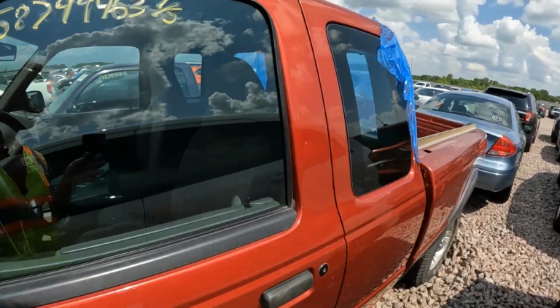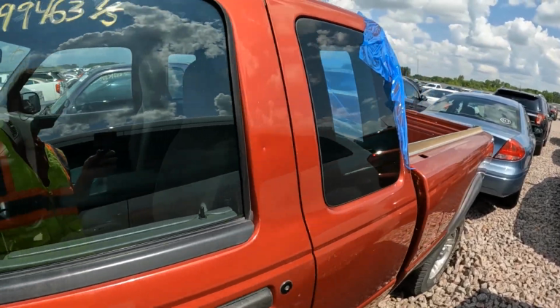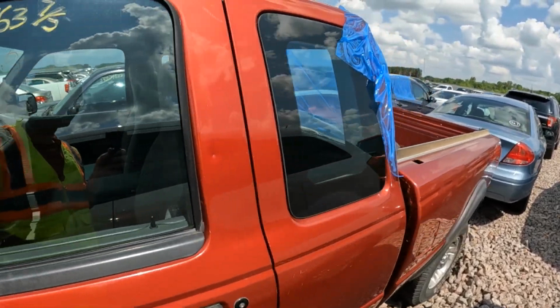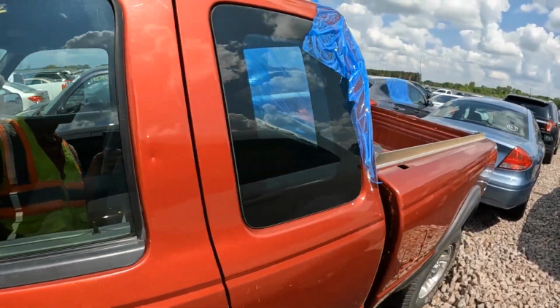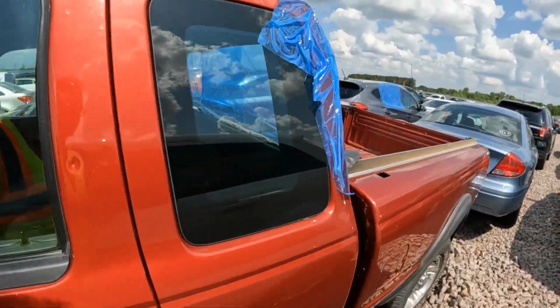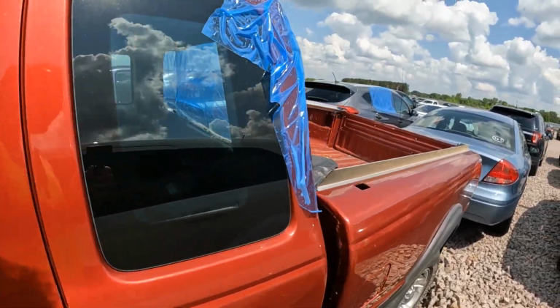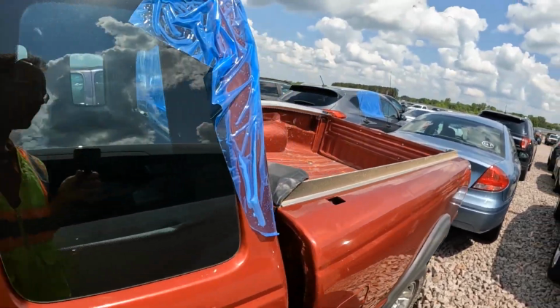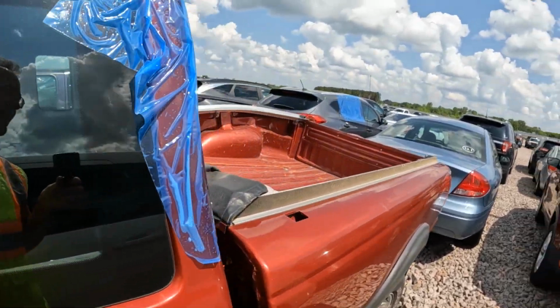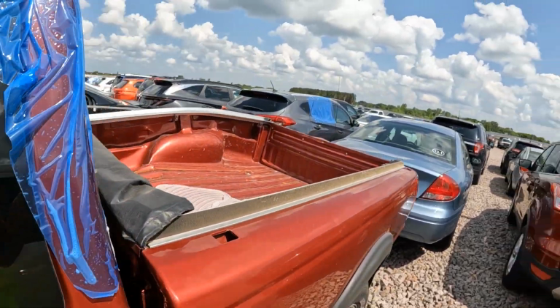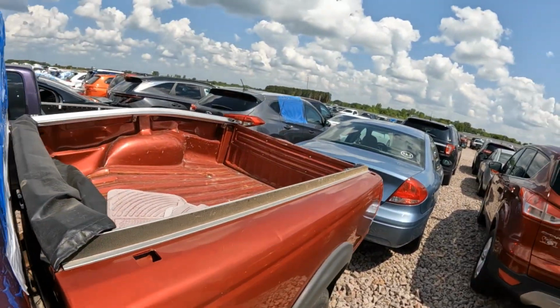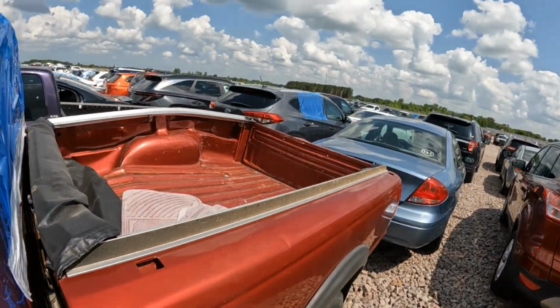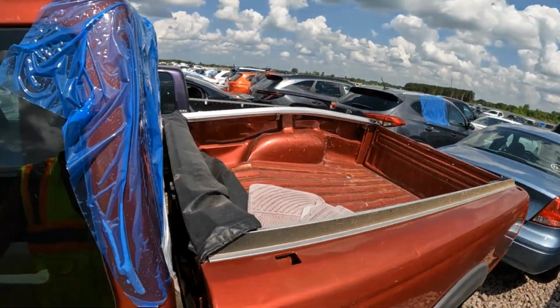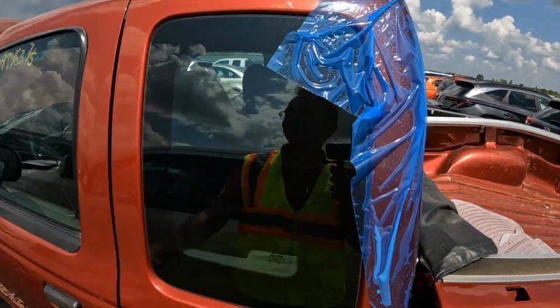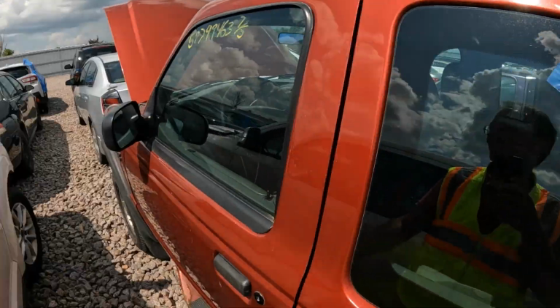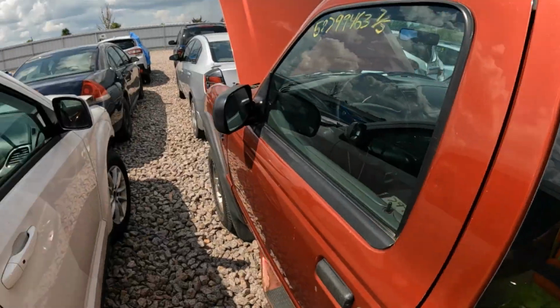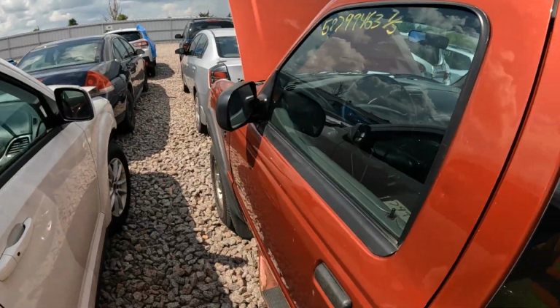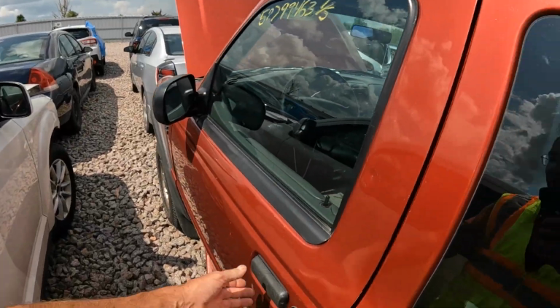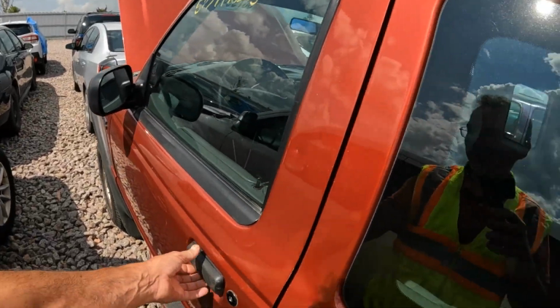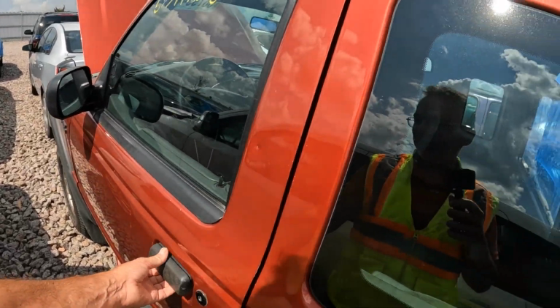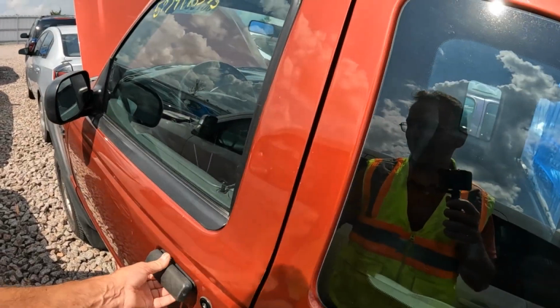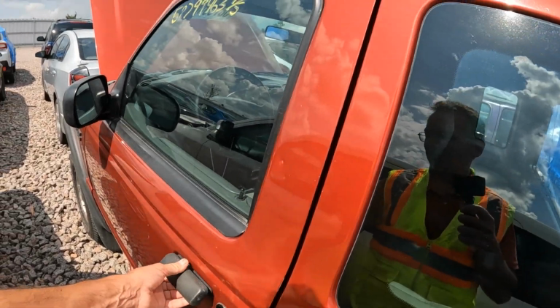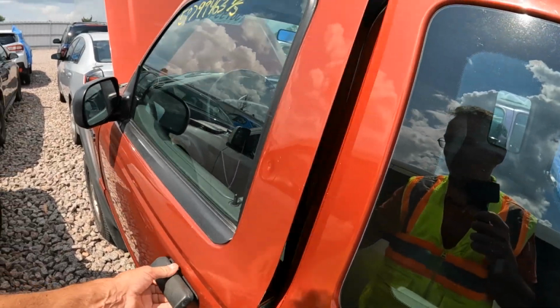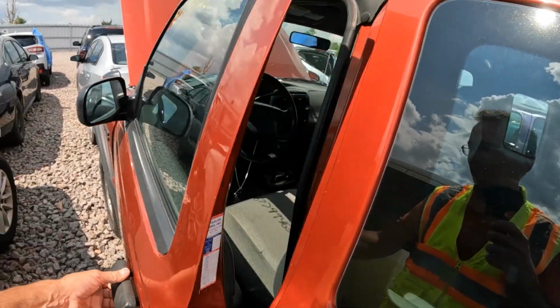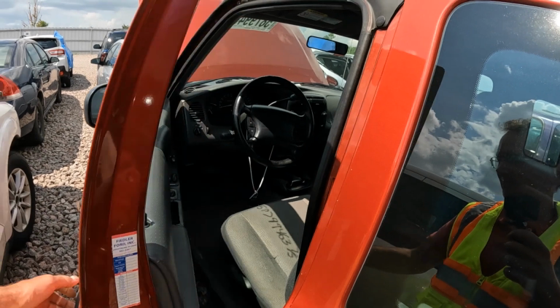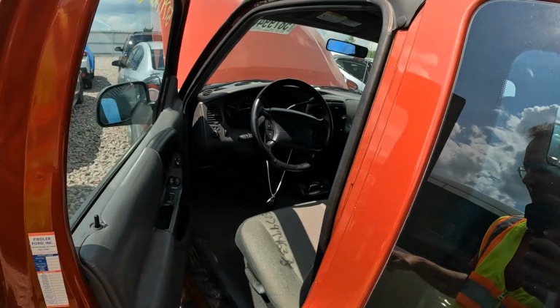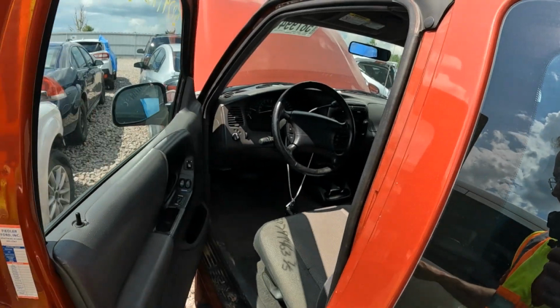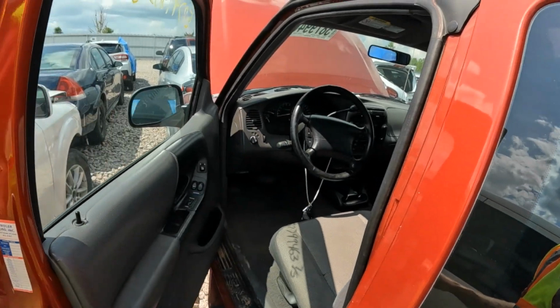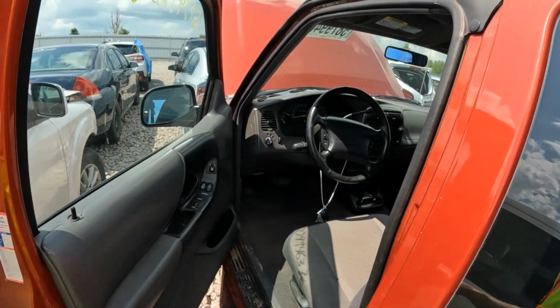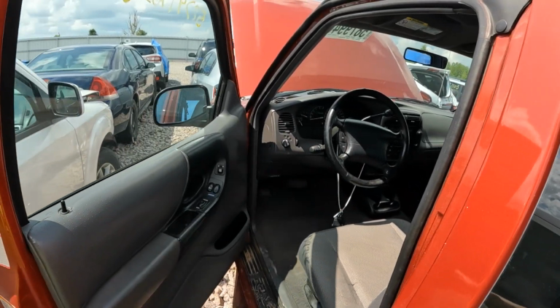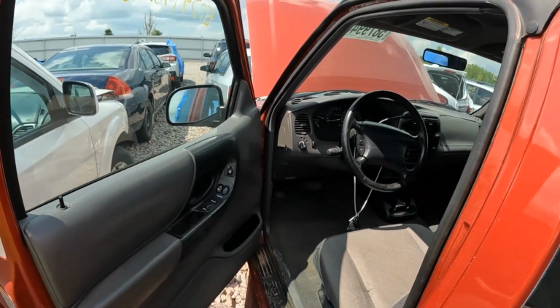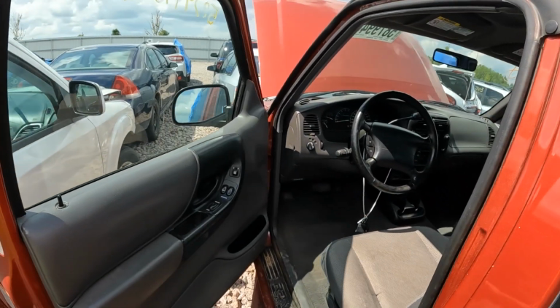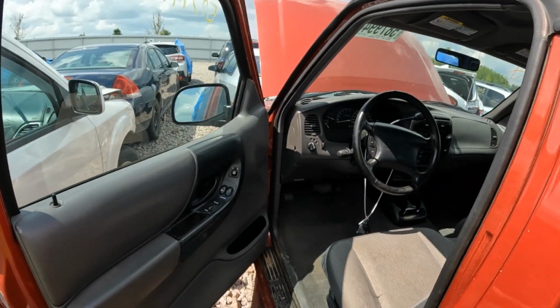I can't drive it out of here. Too many vehicles blocking it right now. We'll see if there's any power.